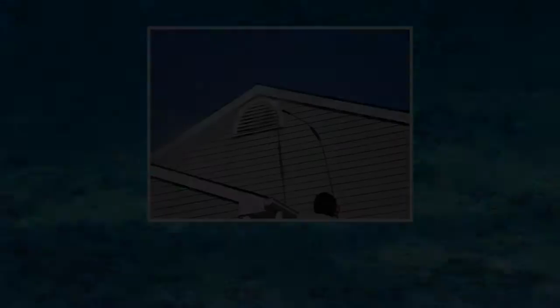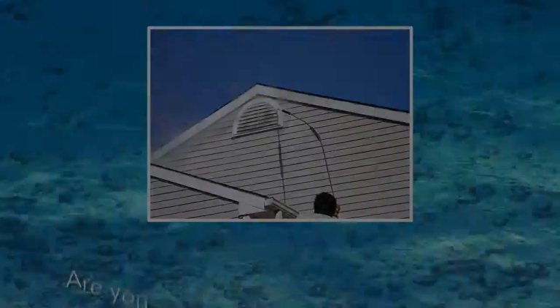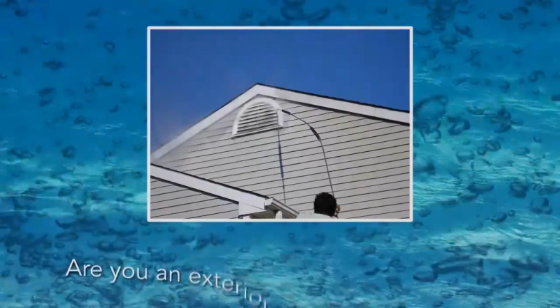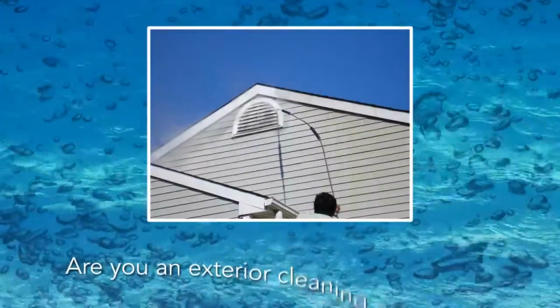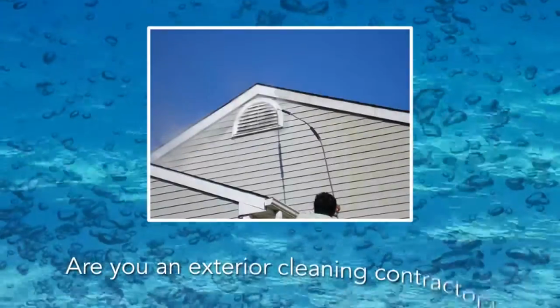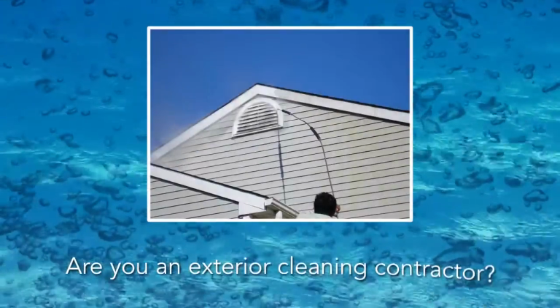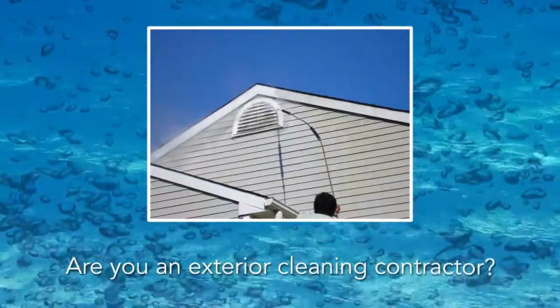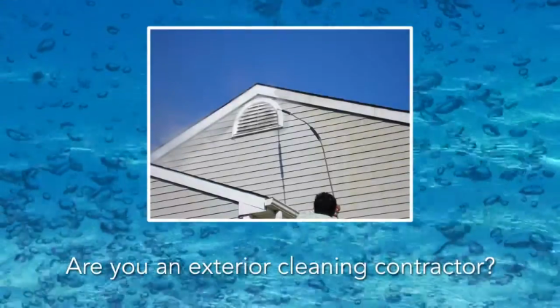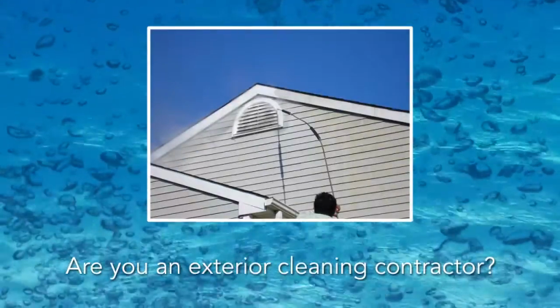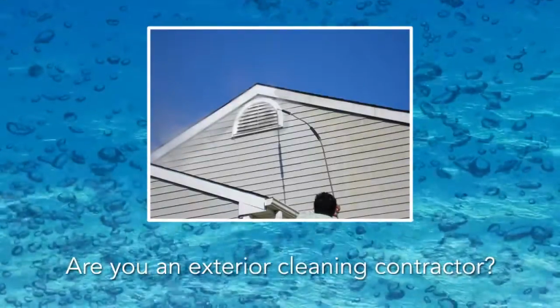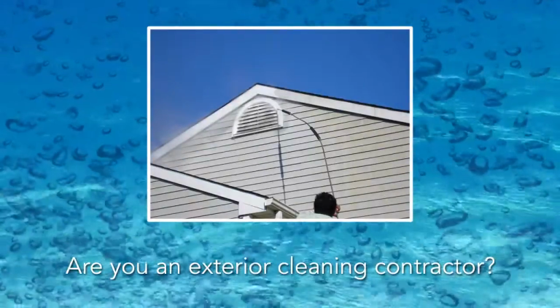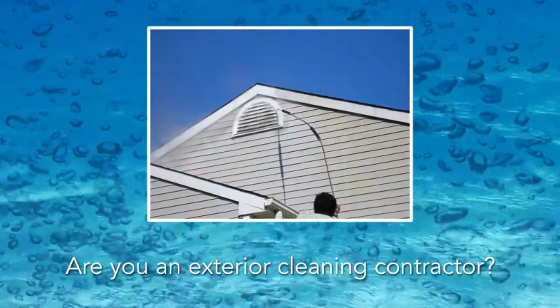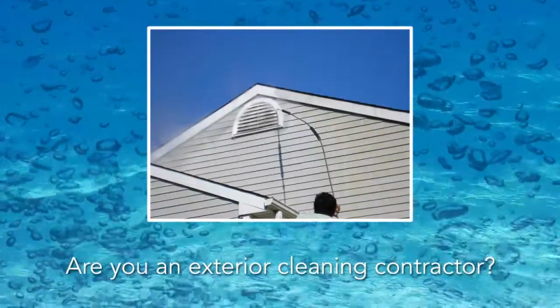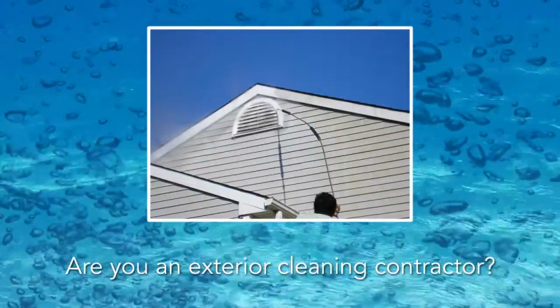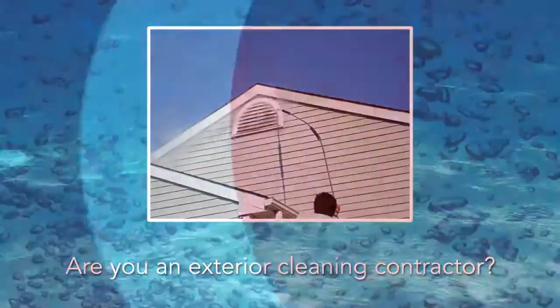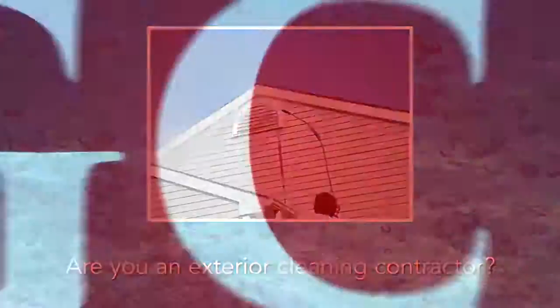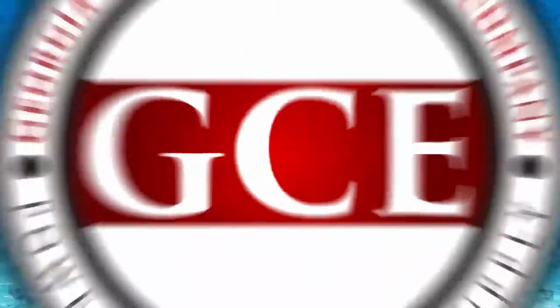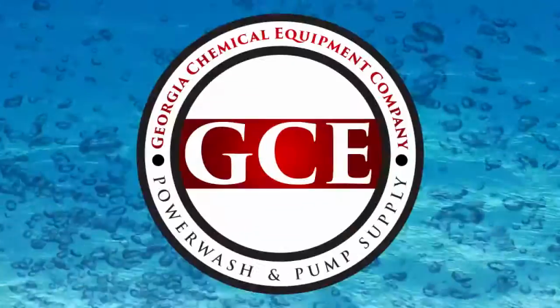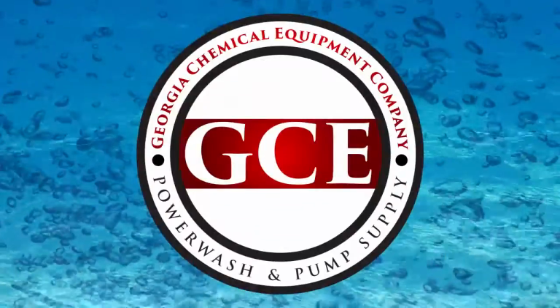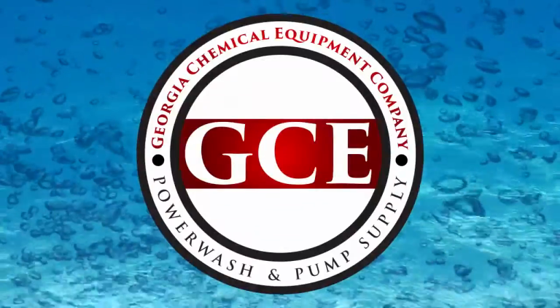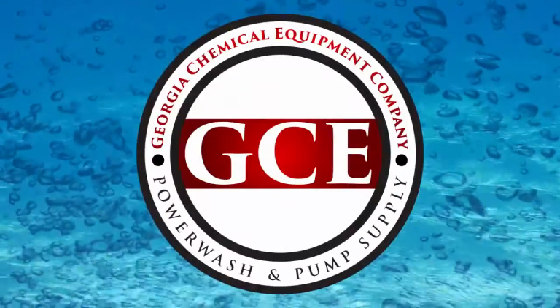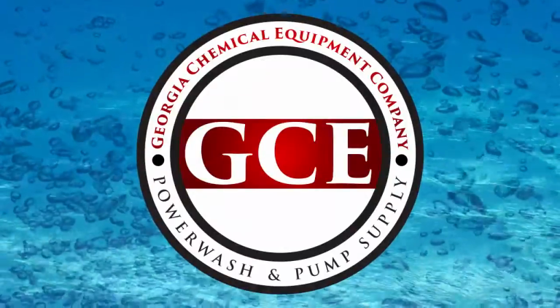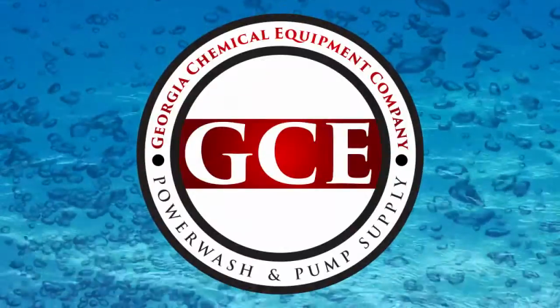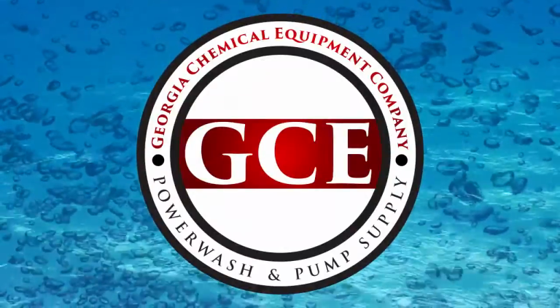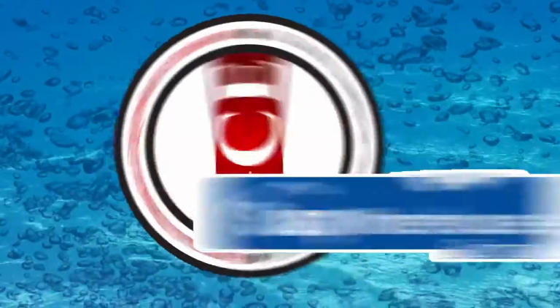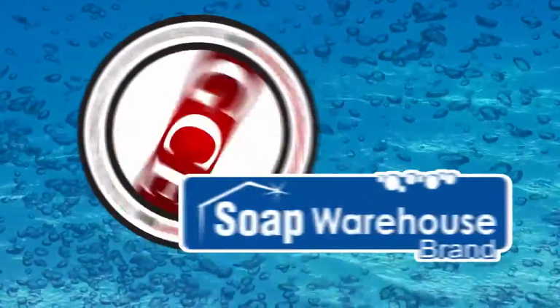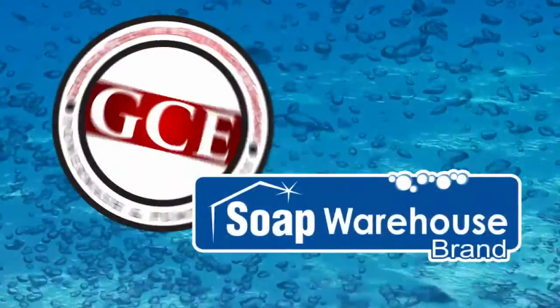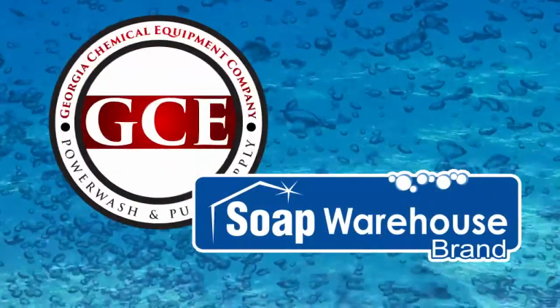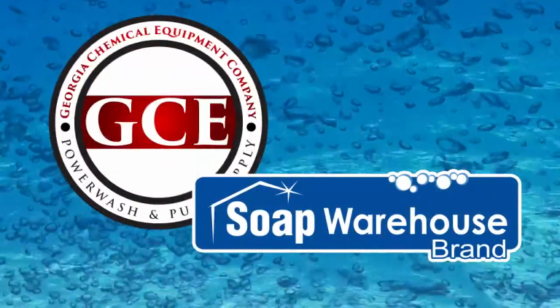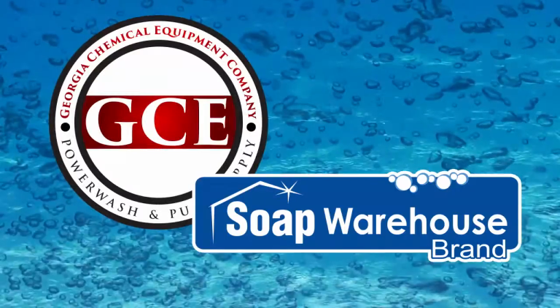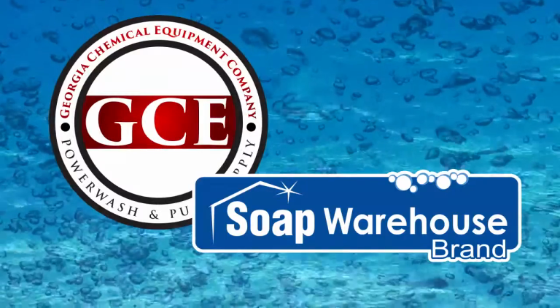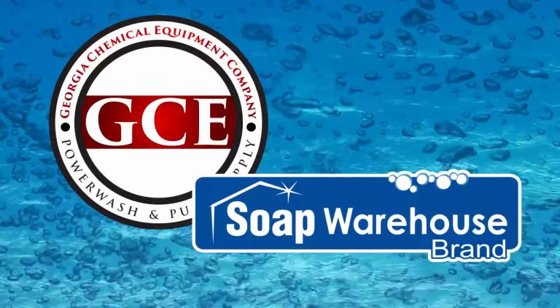Are you an exterior cleaning contractor? Then you should think about using GCE's Soap Warehouse Brands.